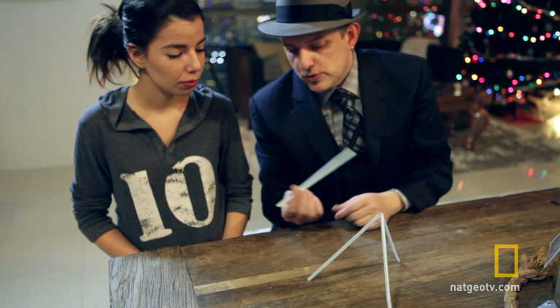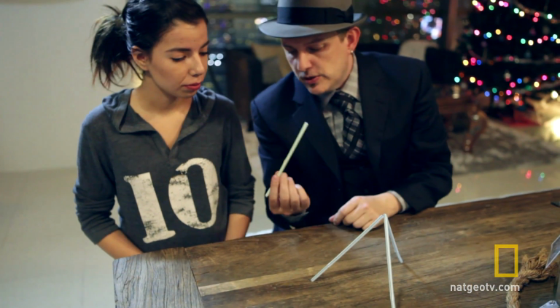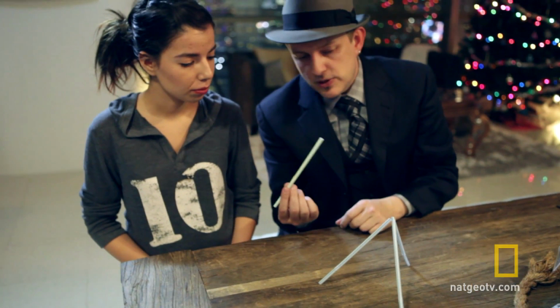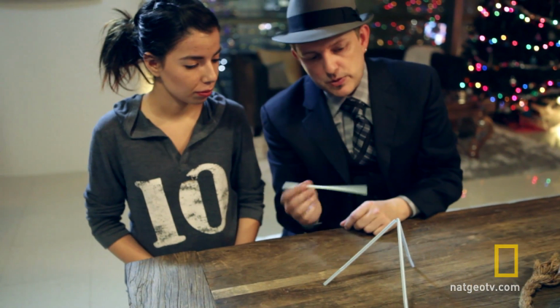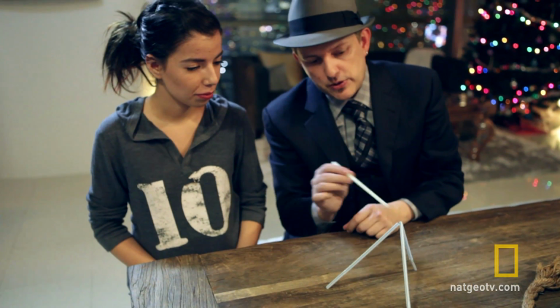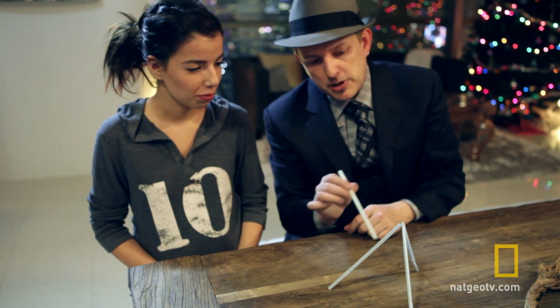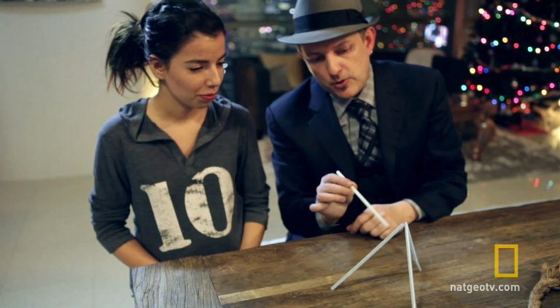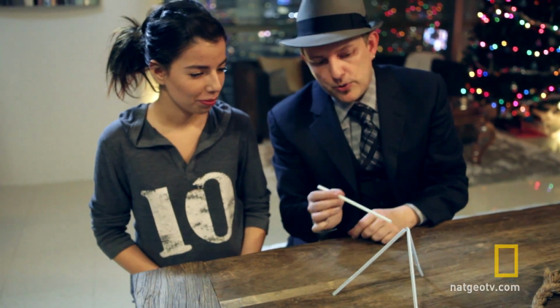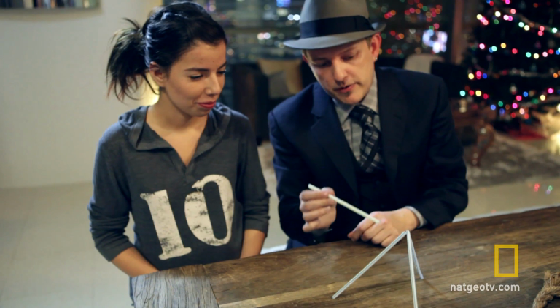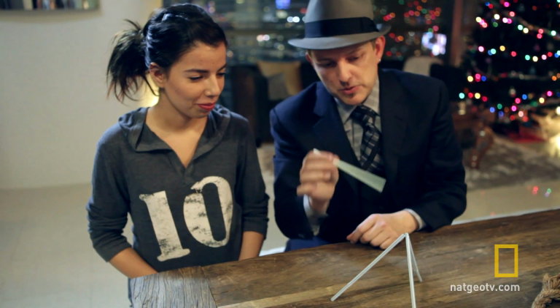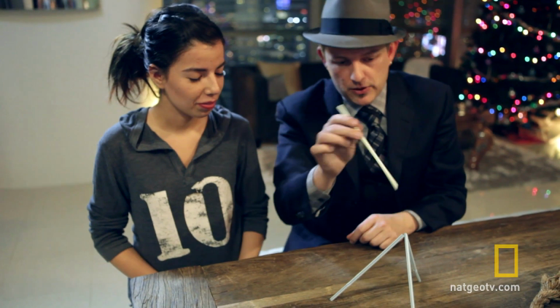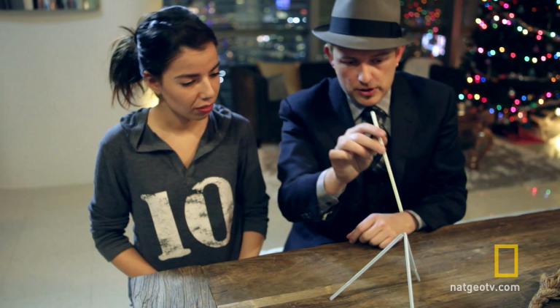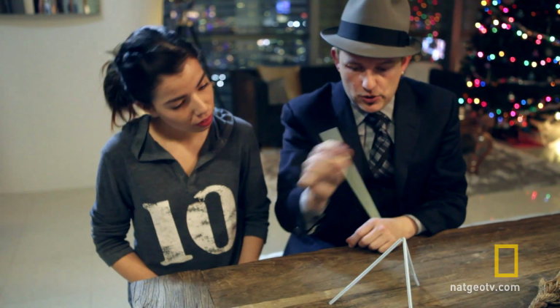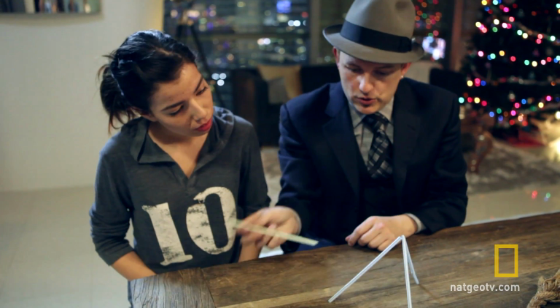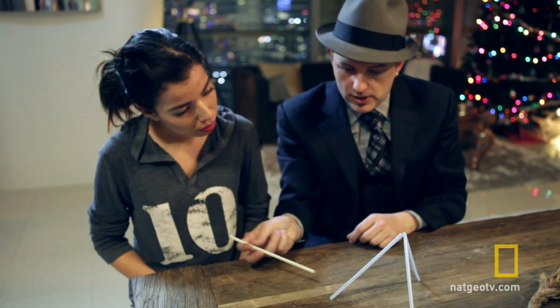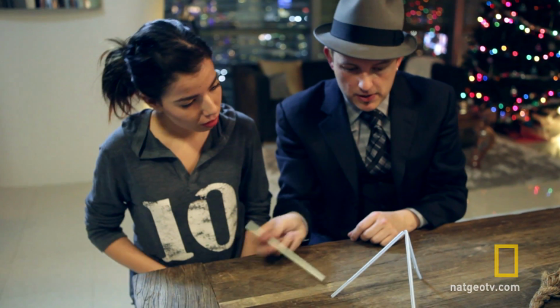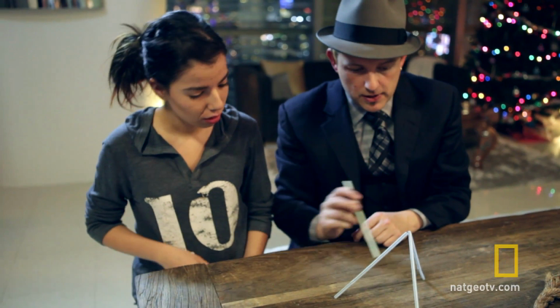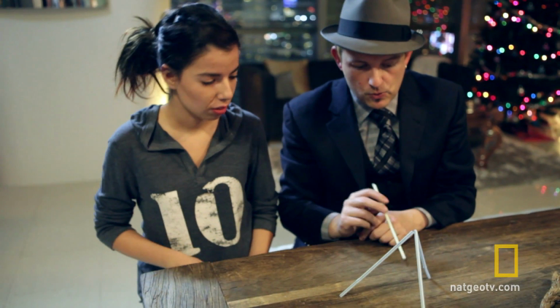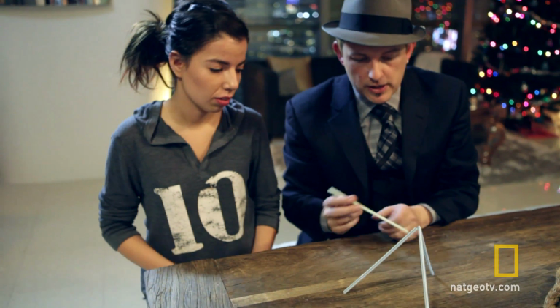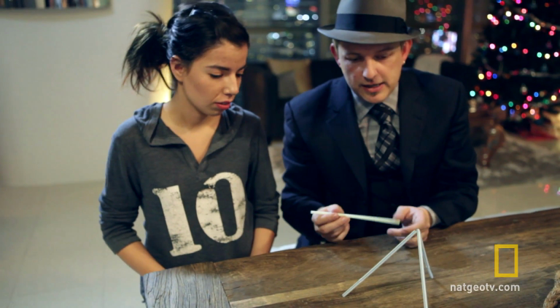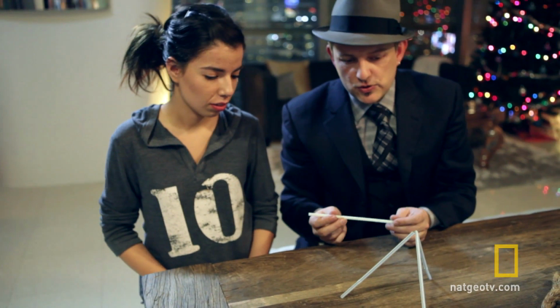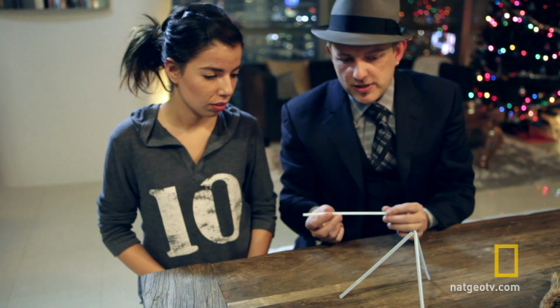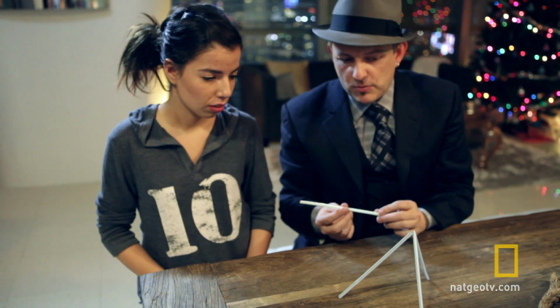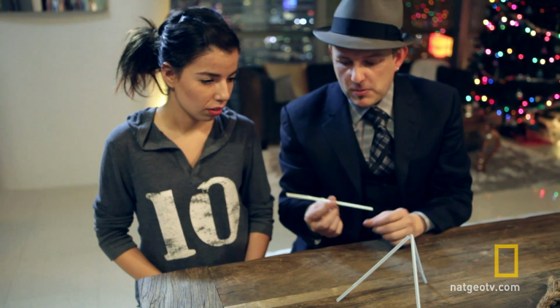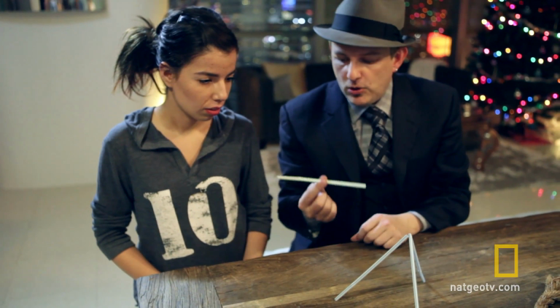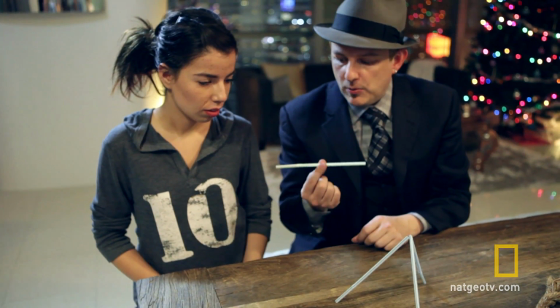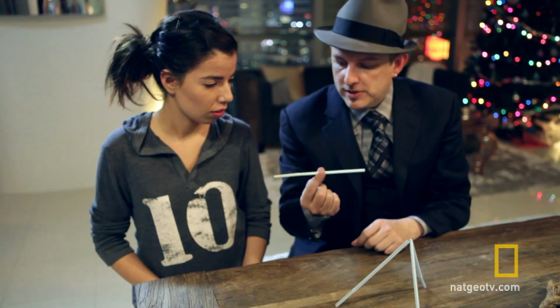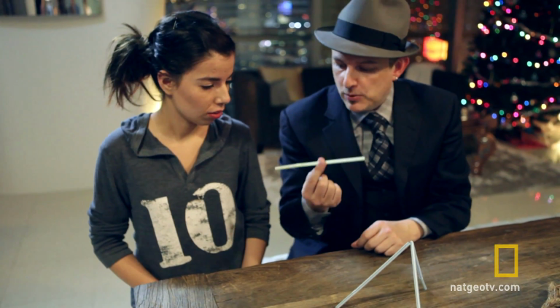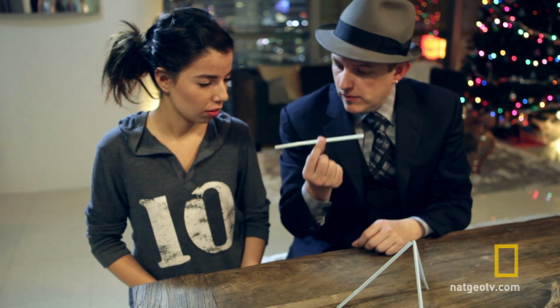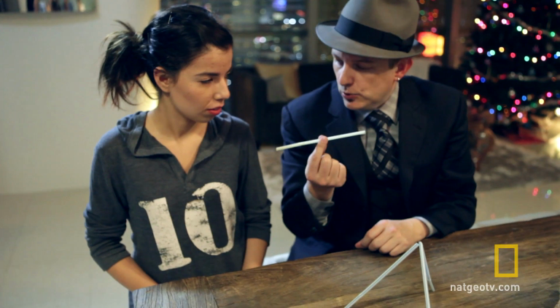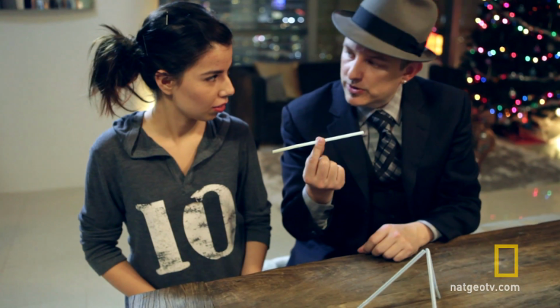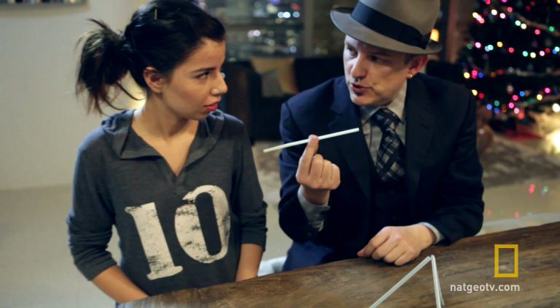Try to use this one and try to pick up all three of them together. You can use any method that you want. Just try to see if you can pick them all up at one time without folding this straw.